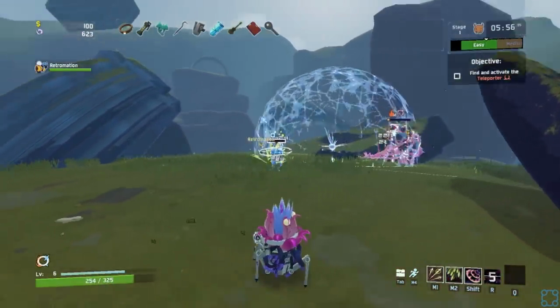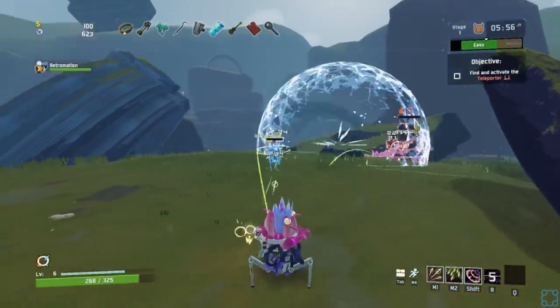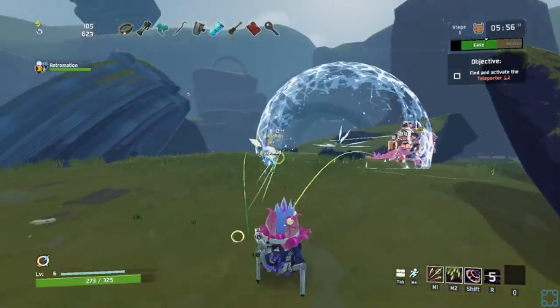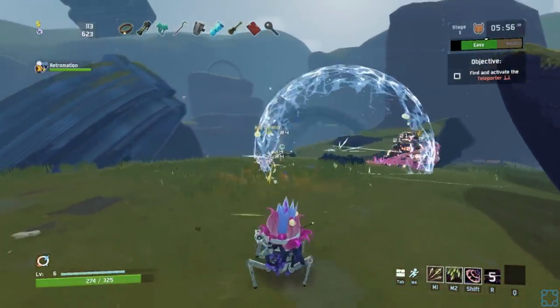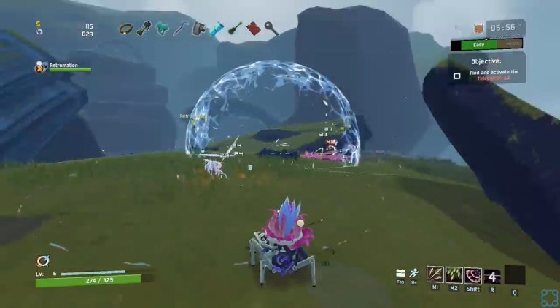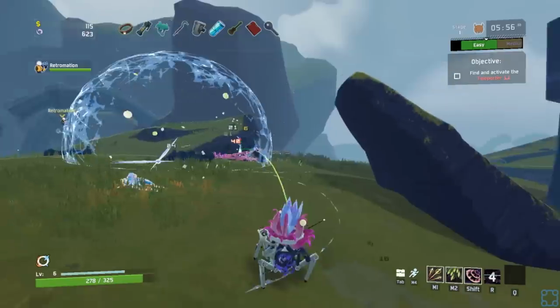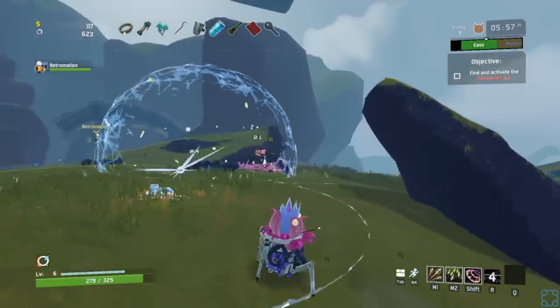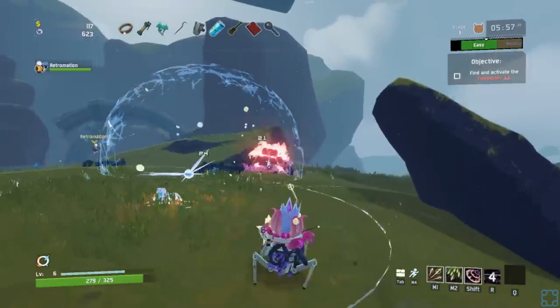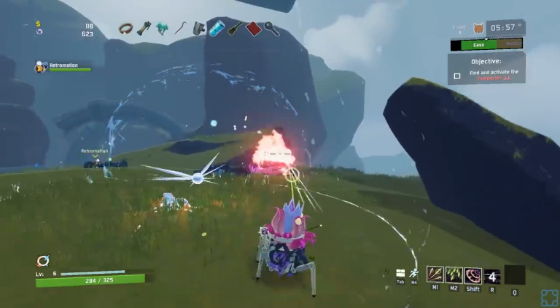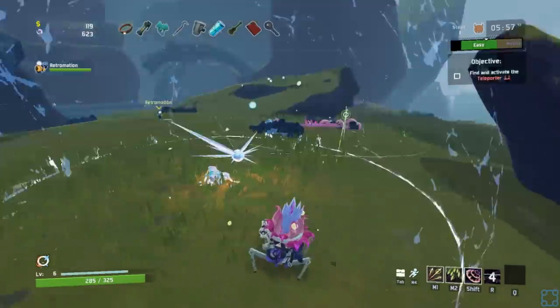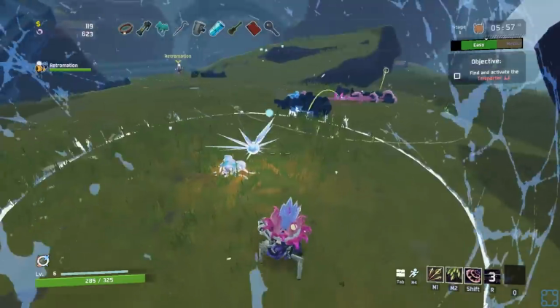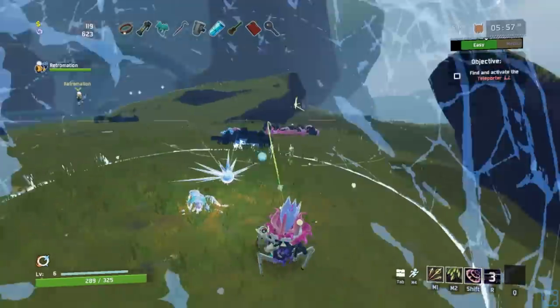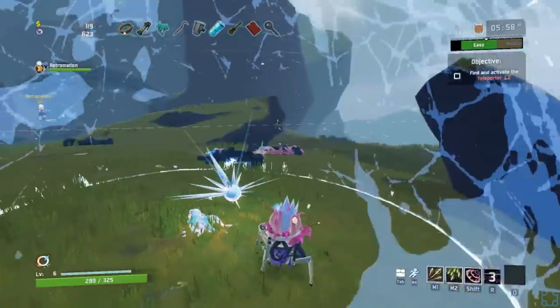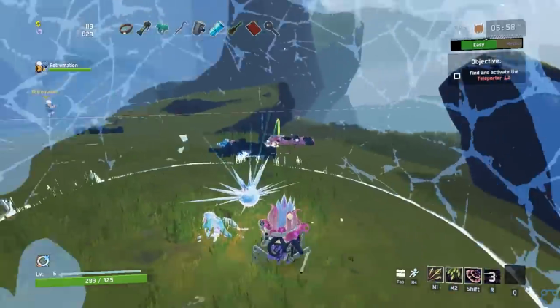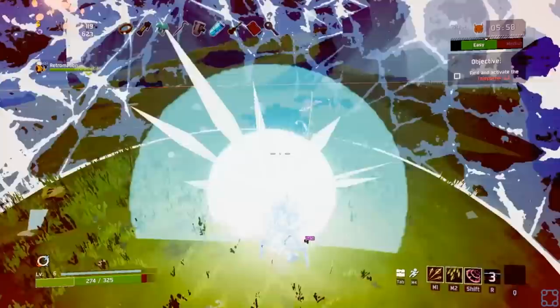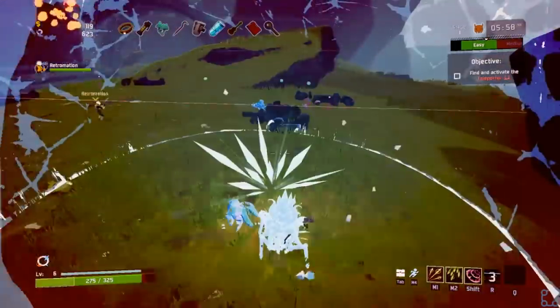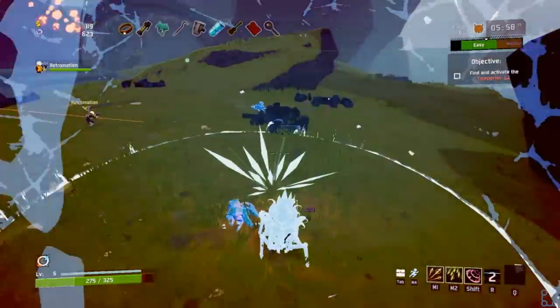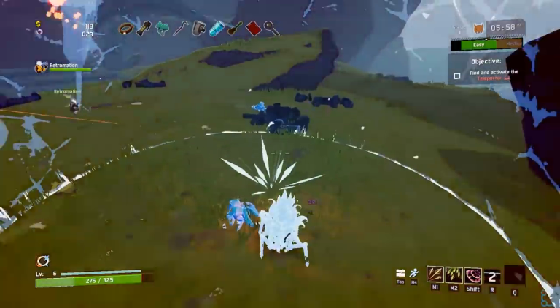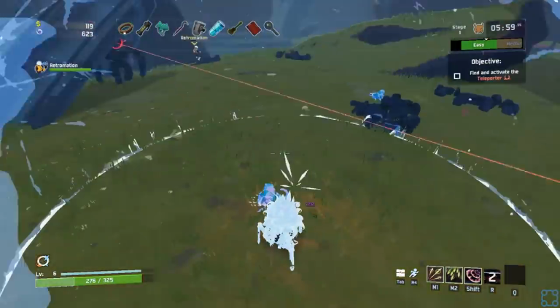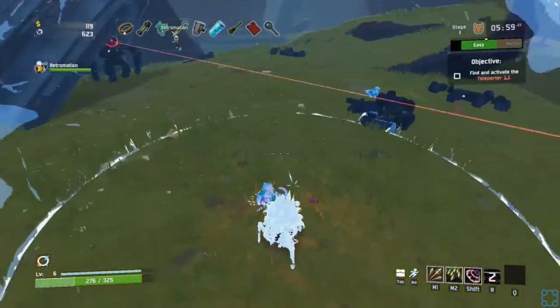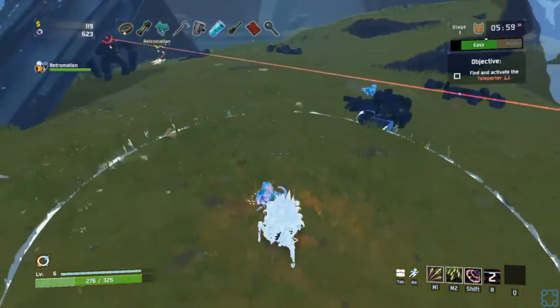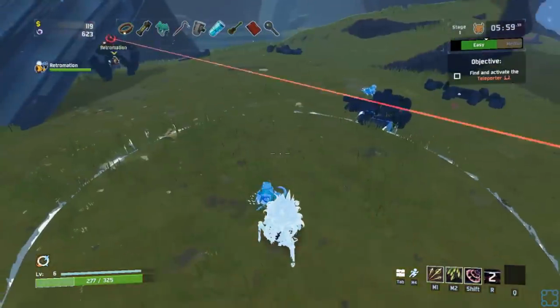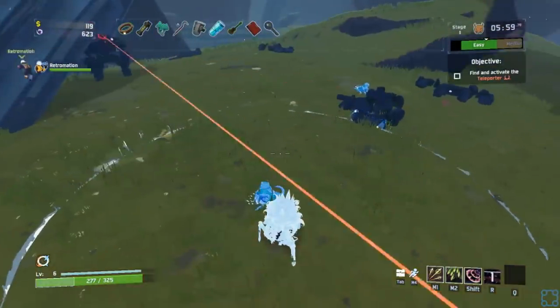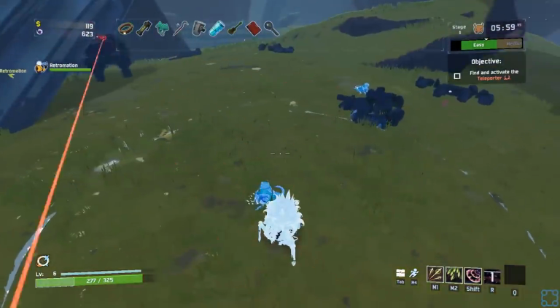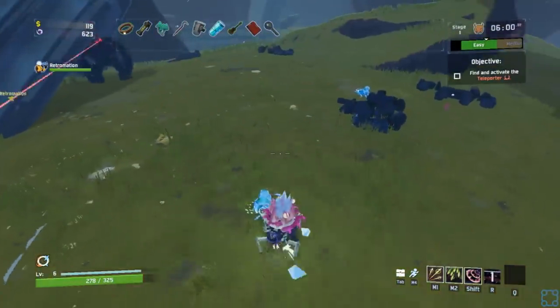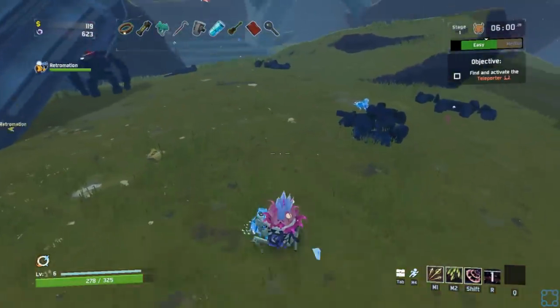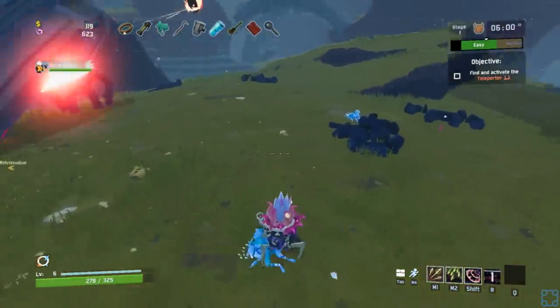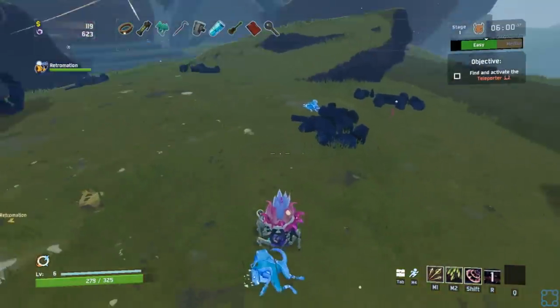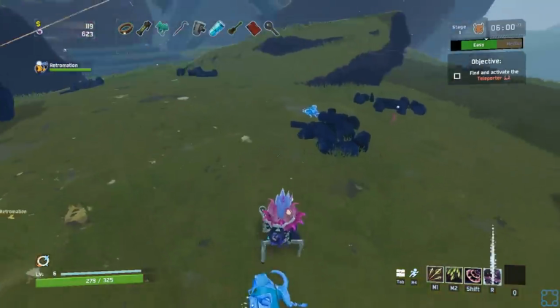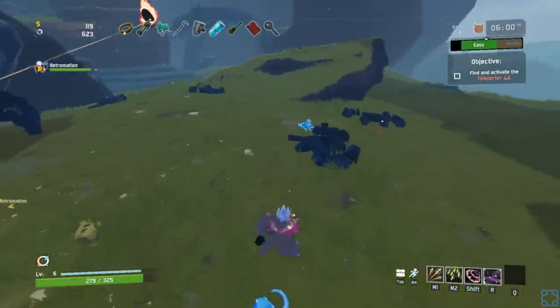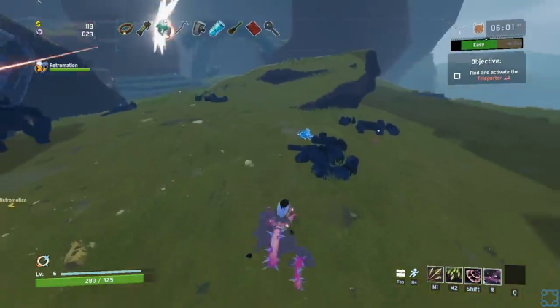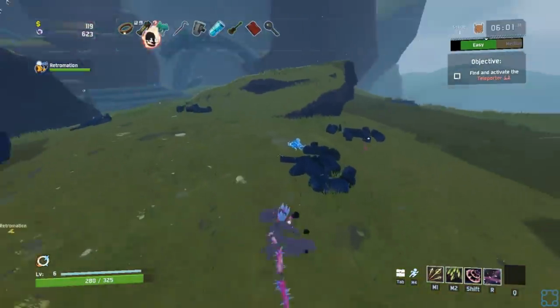In Risk of Rain 1, one of the strongest items in the game was barbed wire, which would eventually give you a damage aura that hits the entire screen. That got really silly. There are a lot of ways to get game-breaky feeling builds in the original.